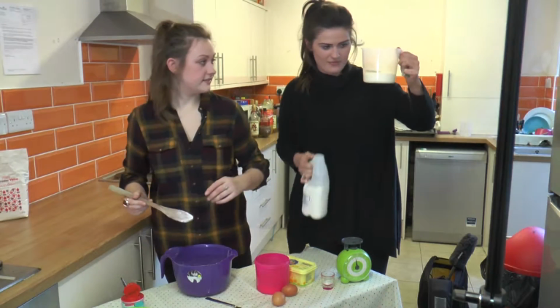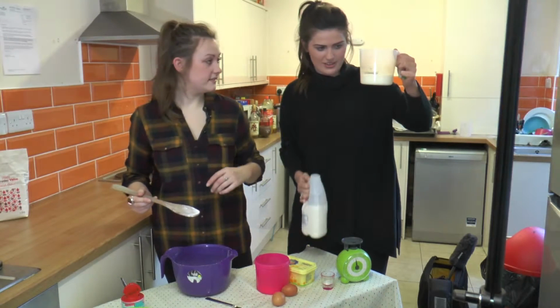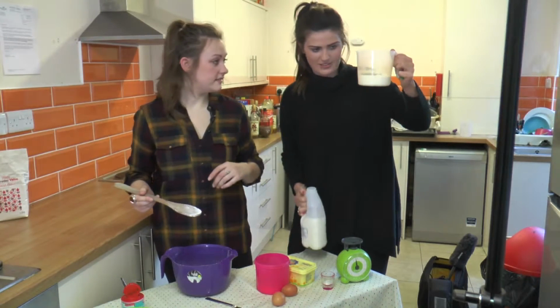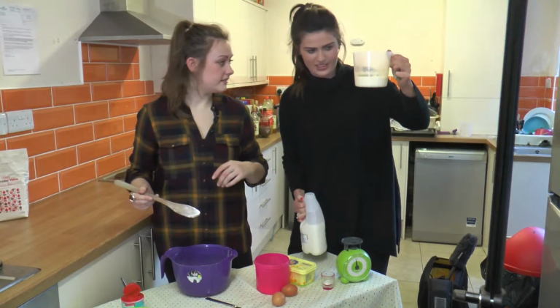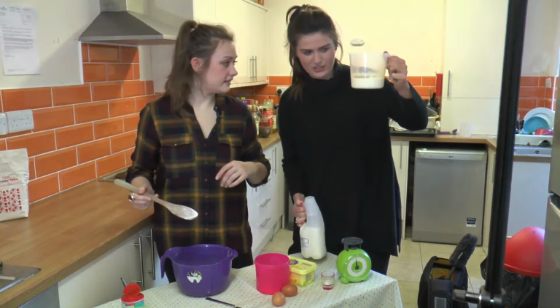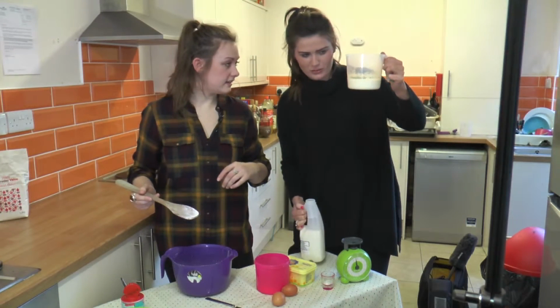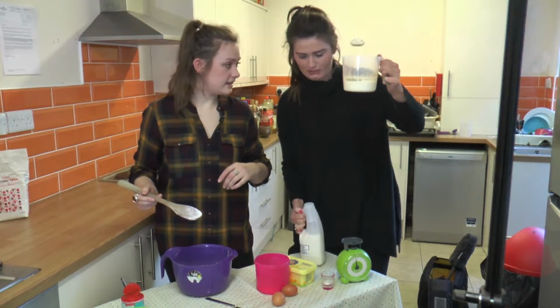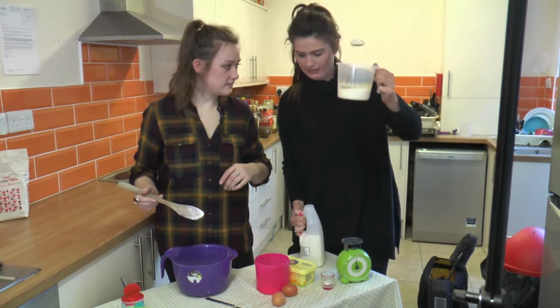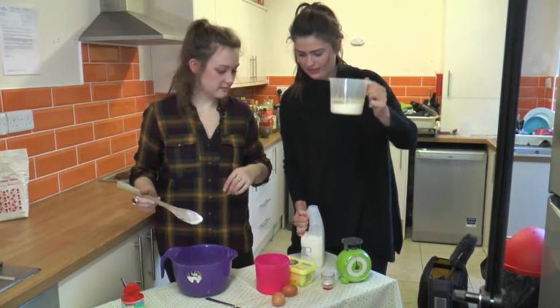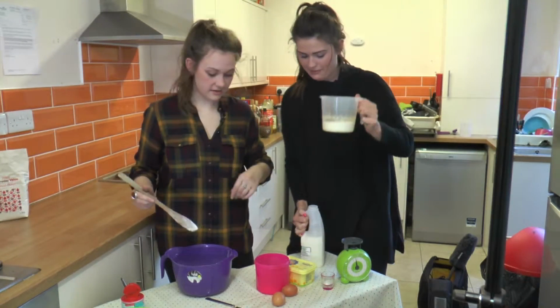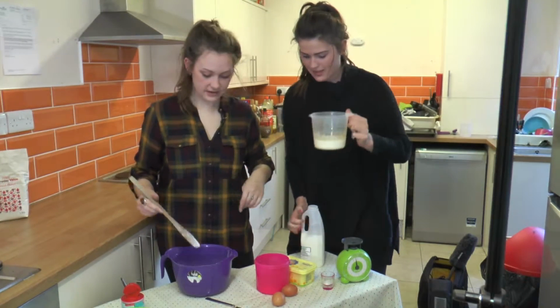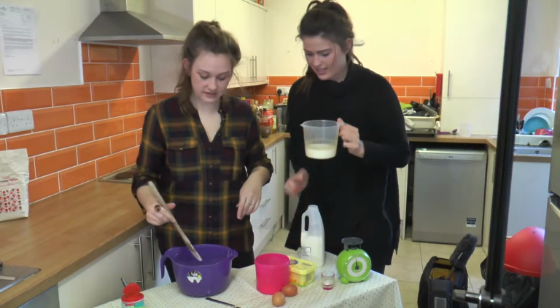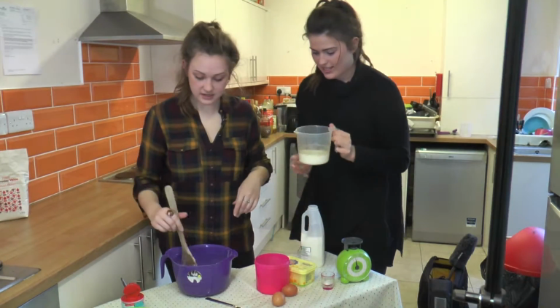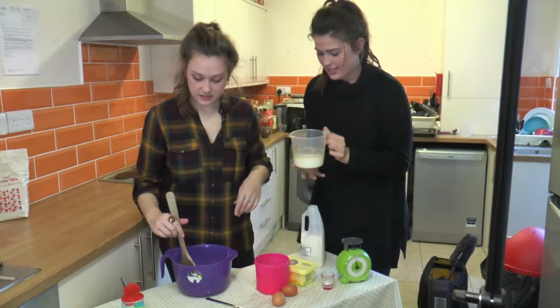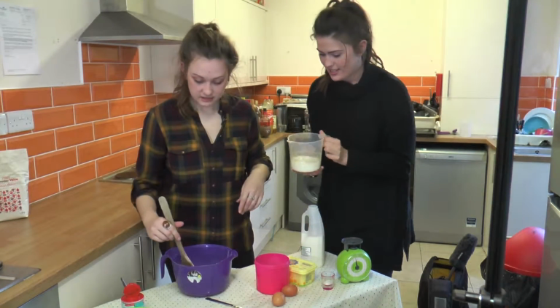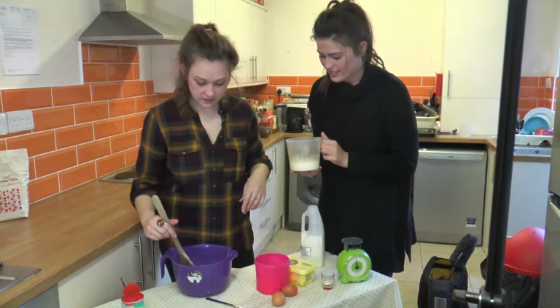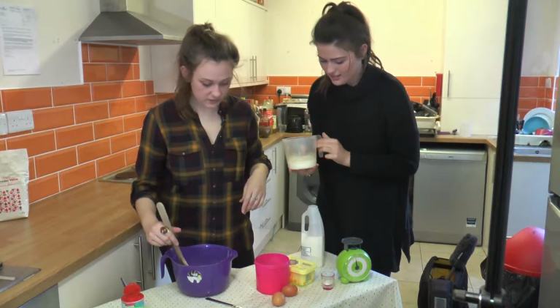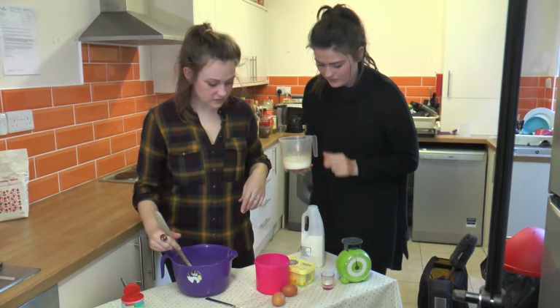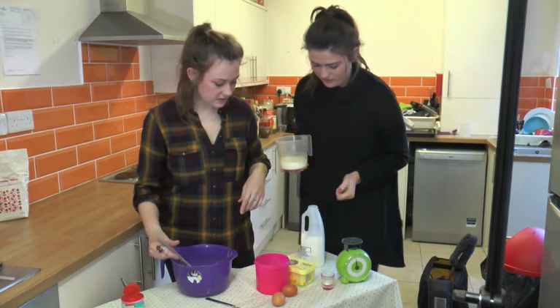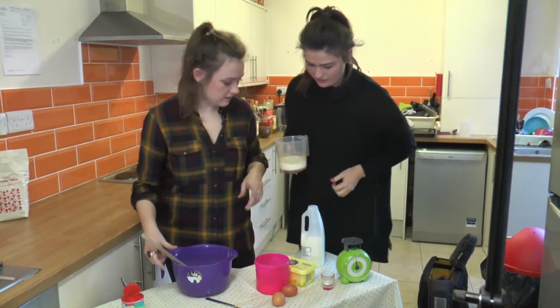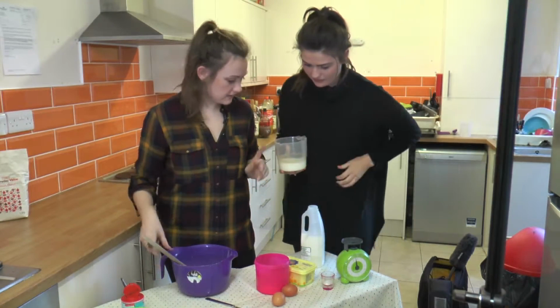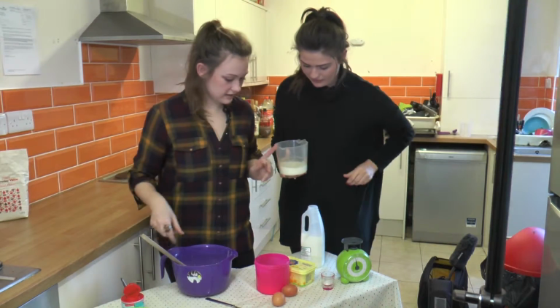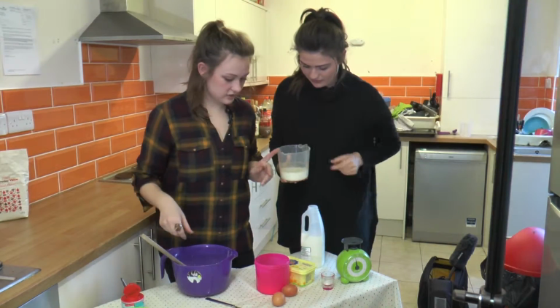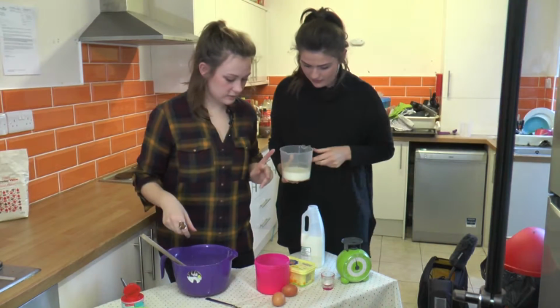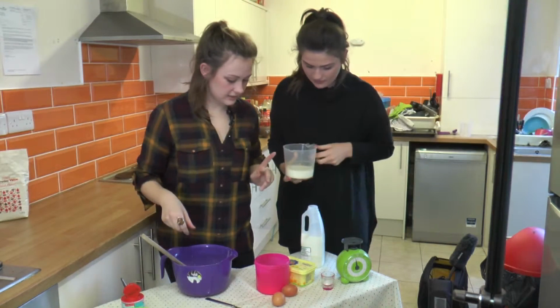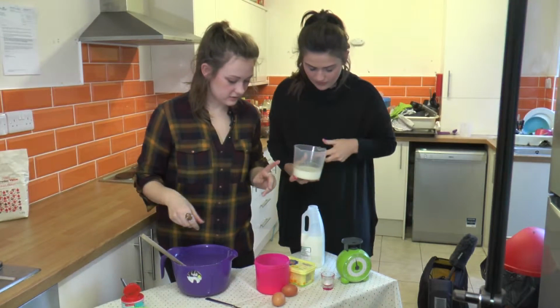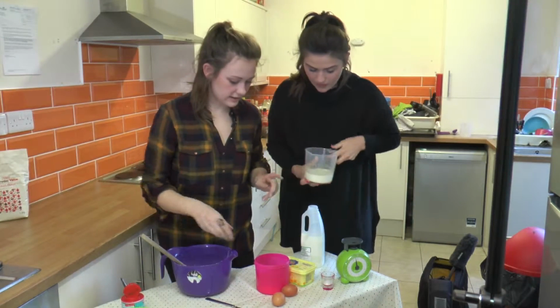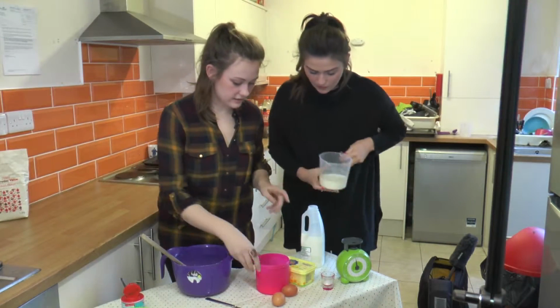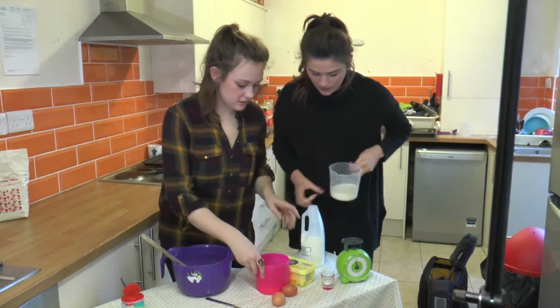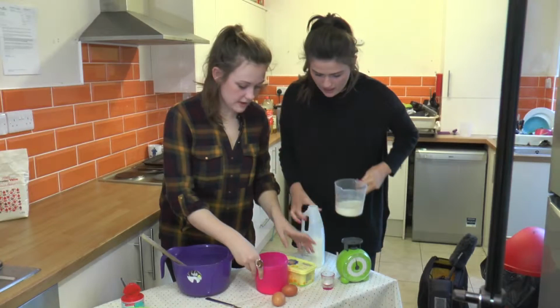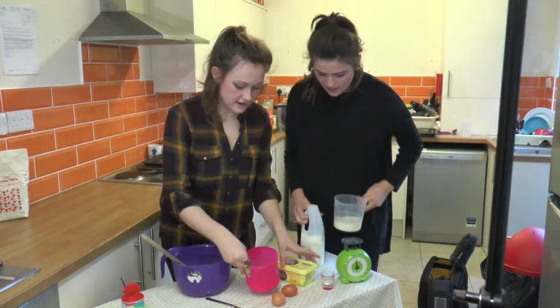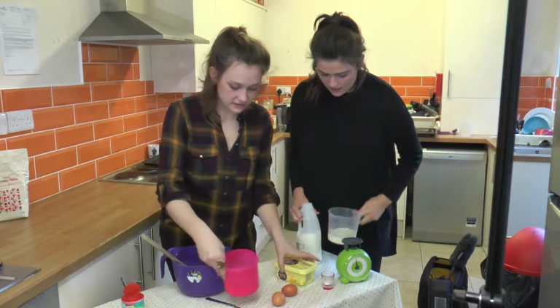300 mils of milk — yep, perfect. So also in that jug we need to crack two eggs.